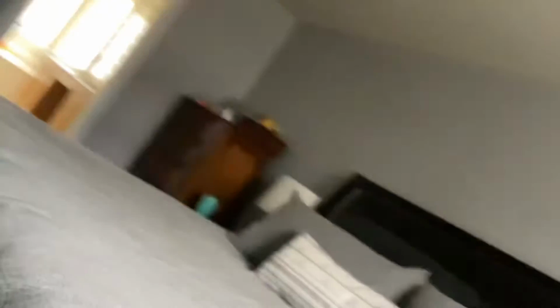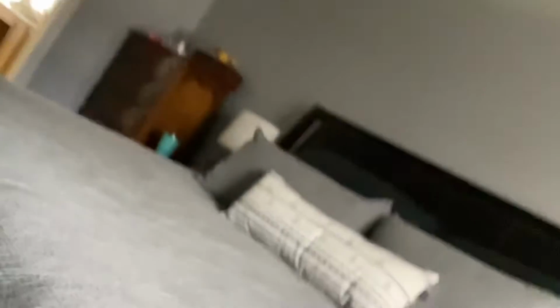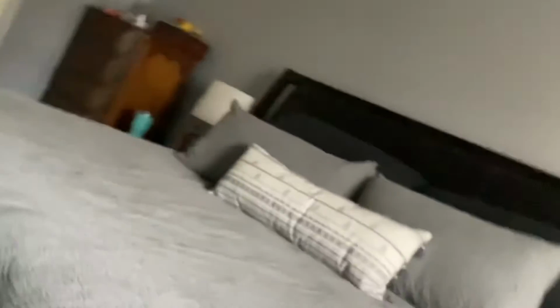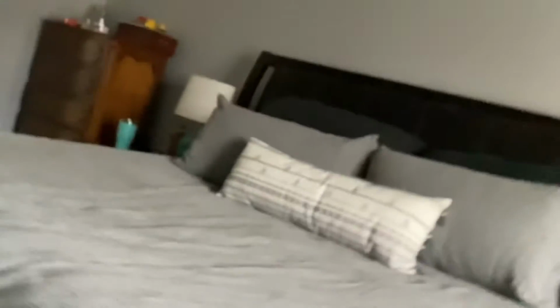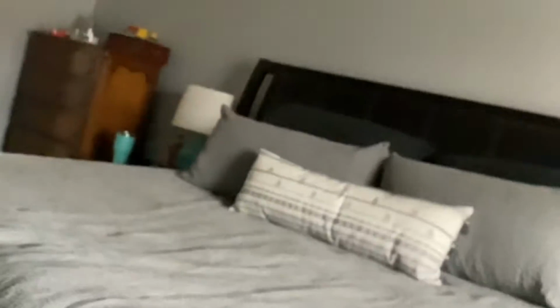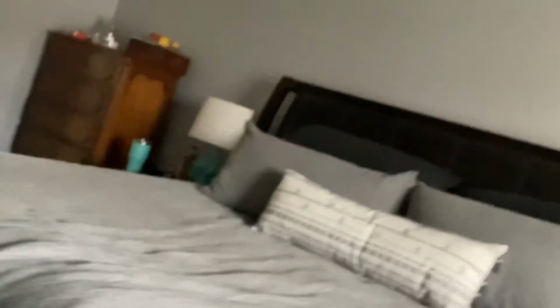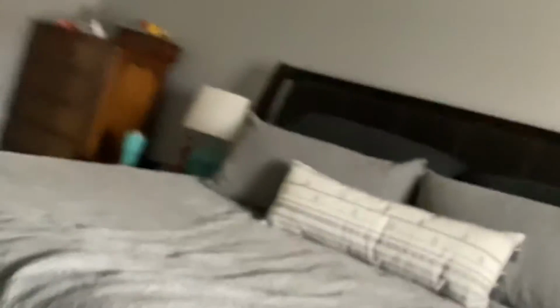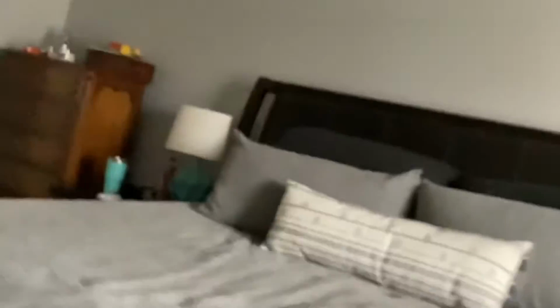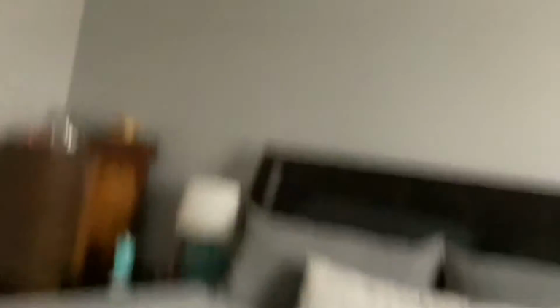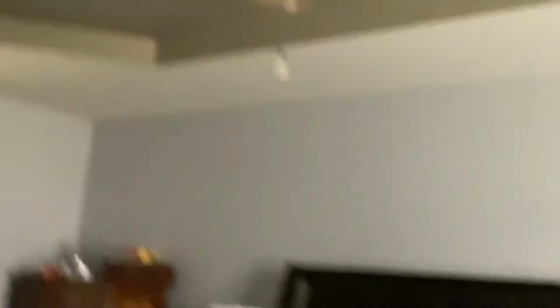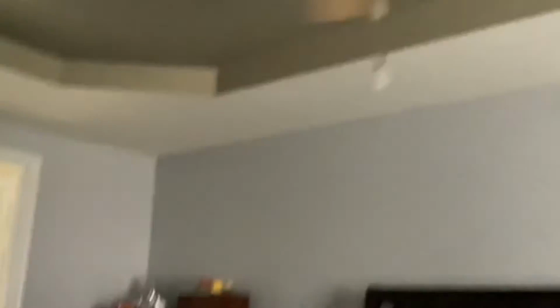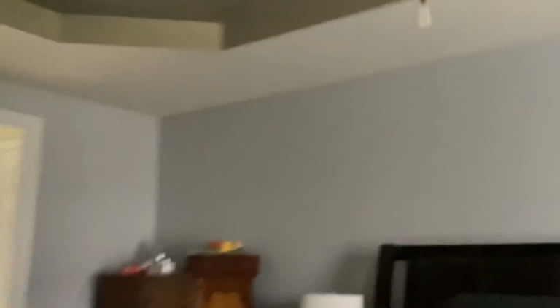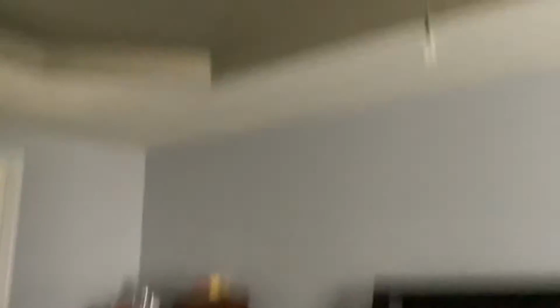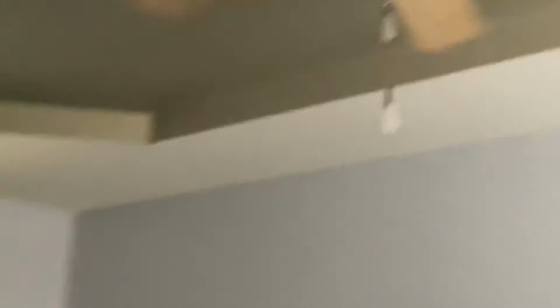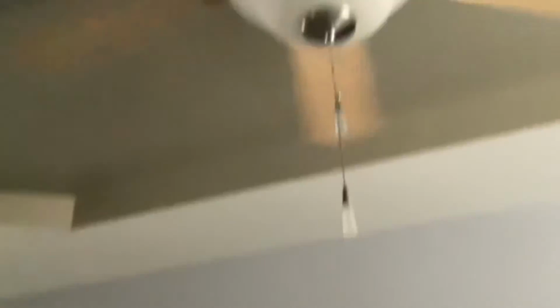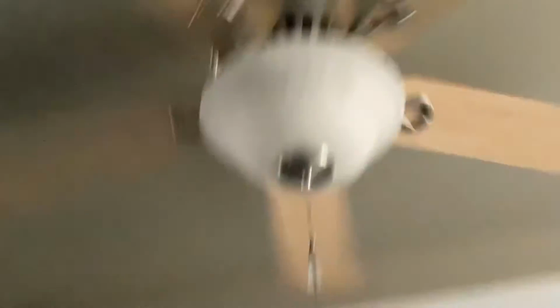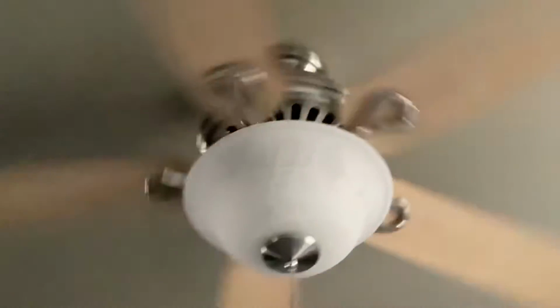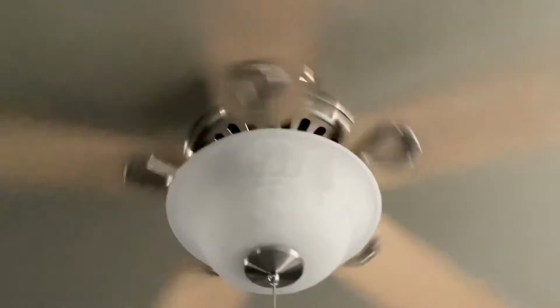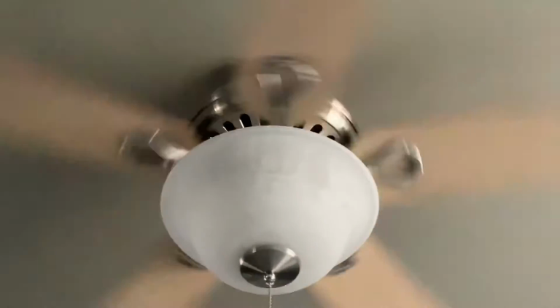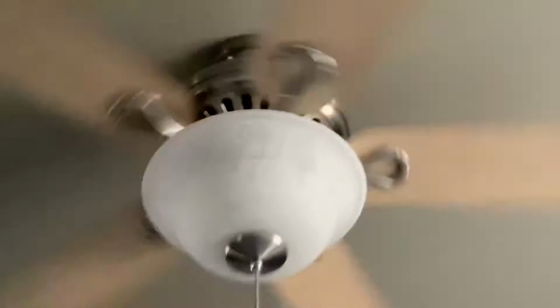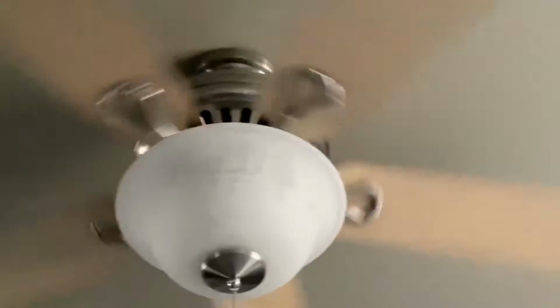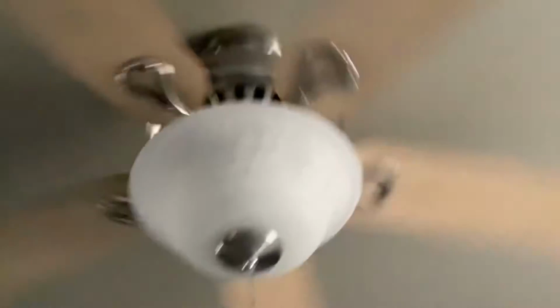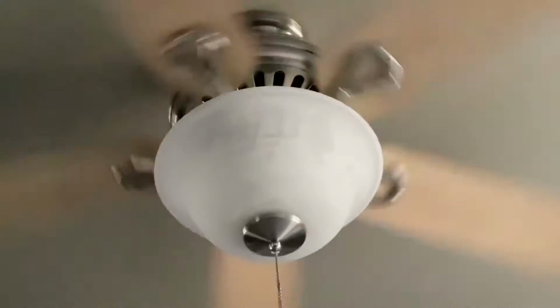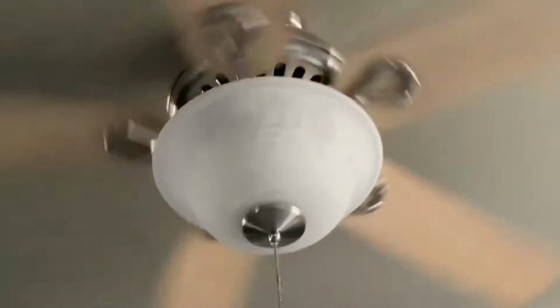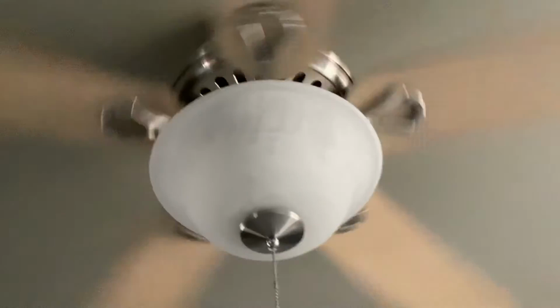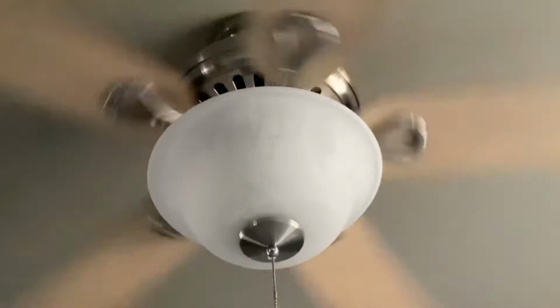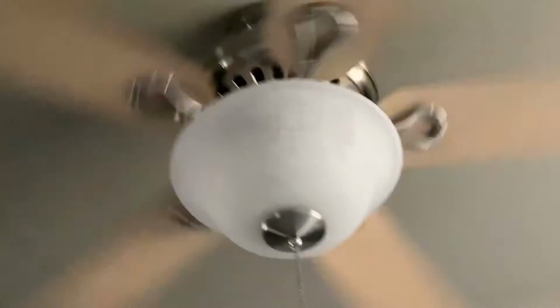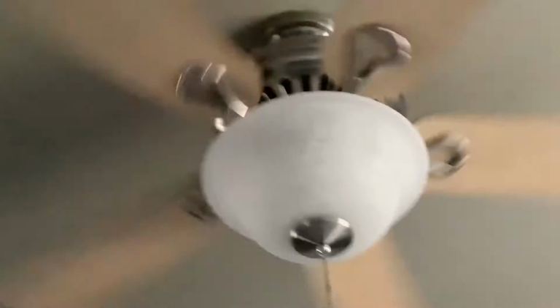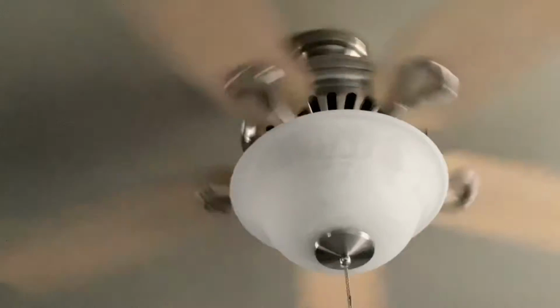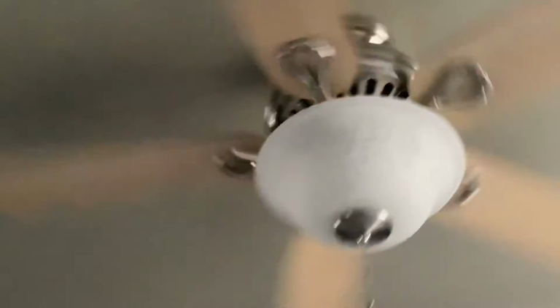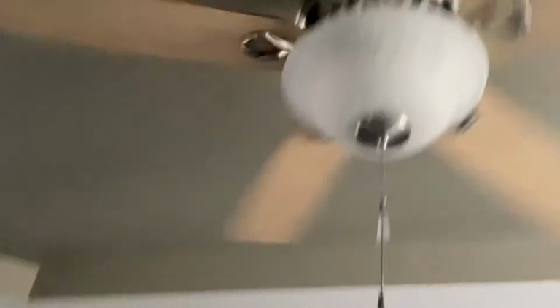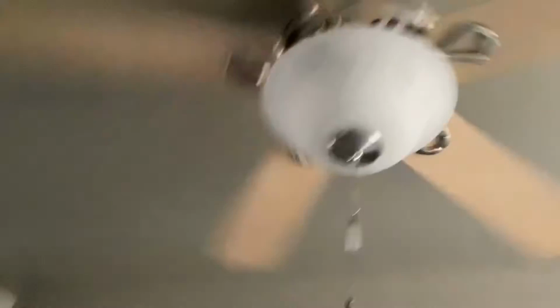Here it is on low. This fan is a really great fan.